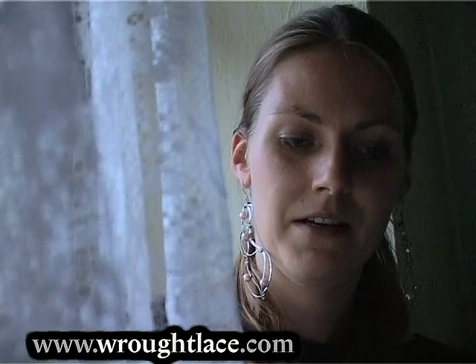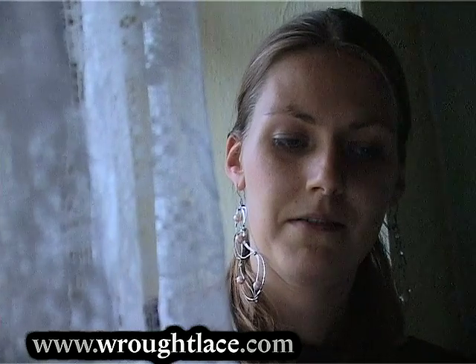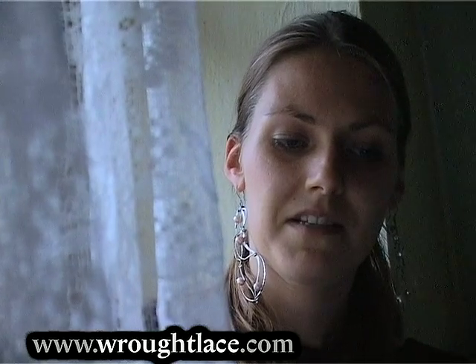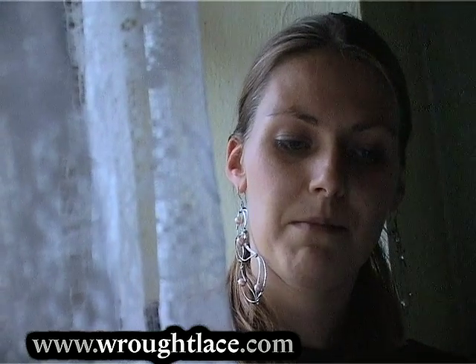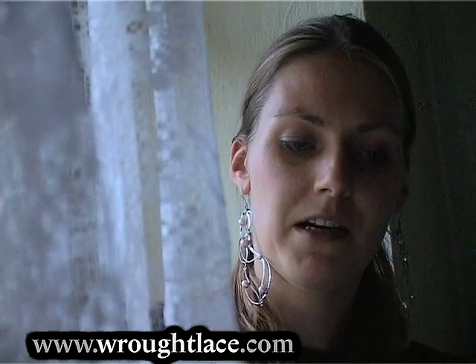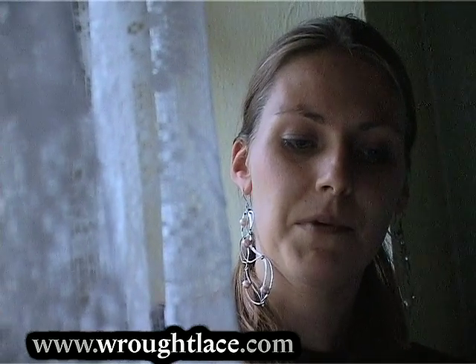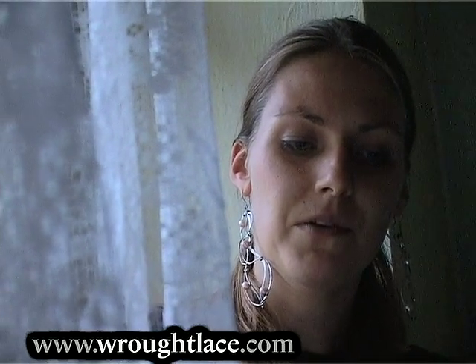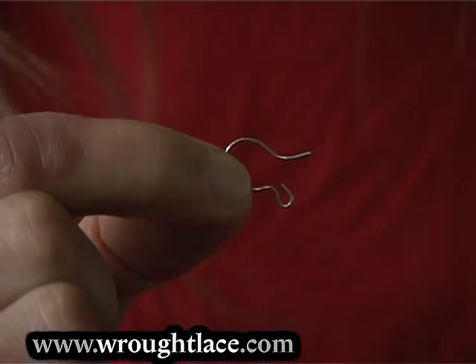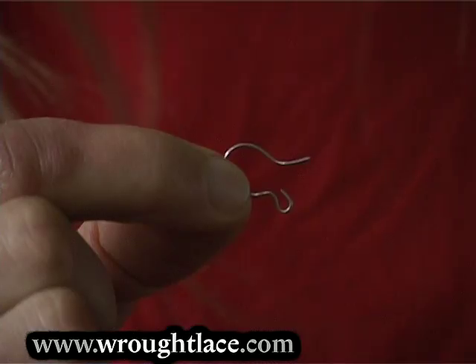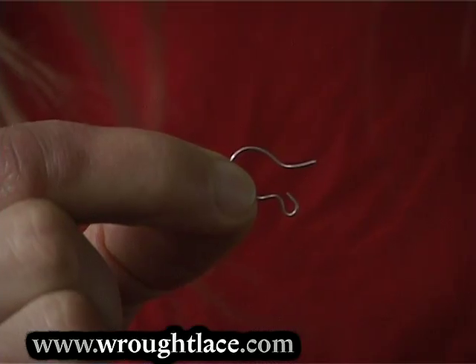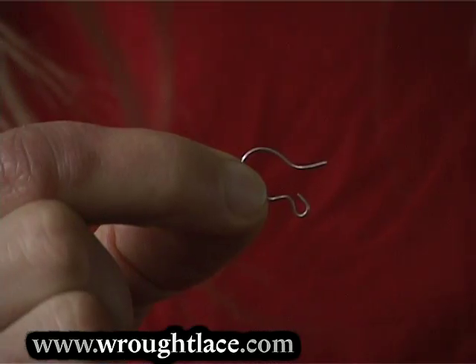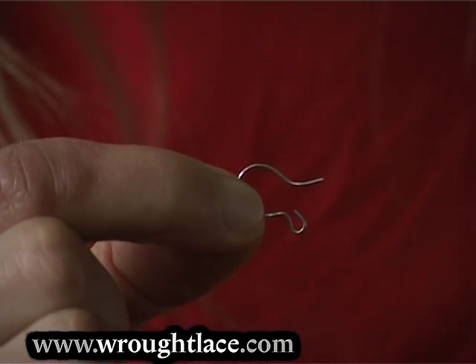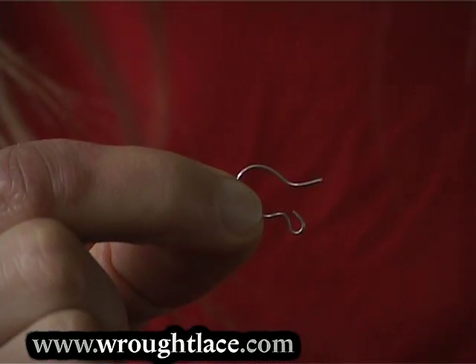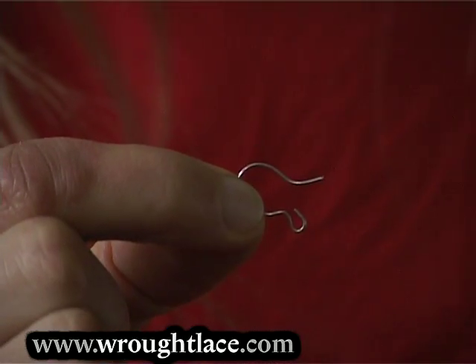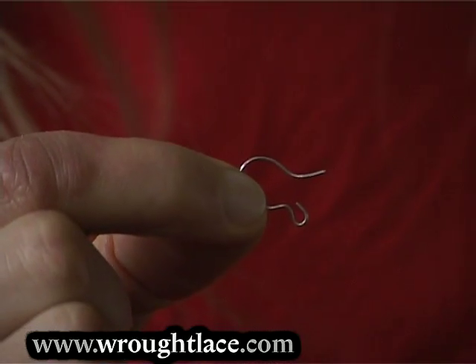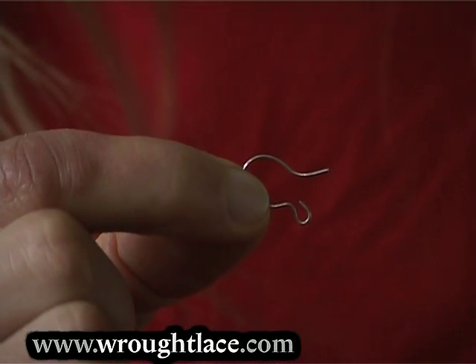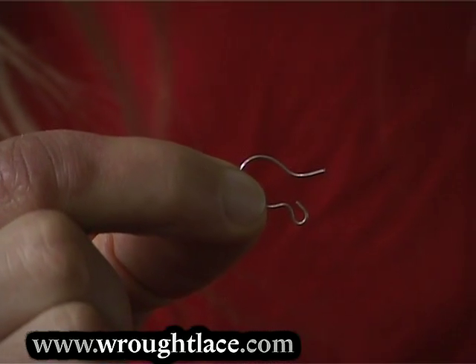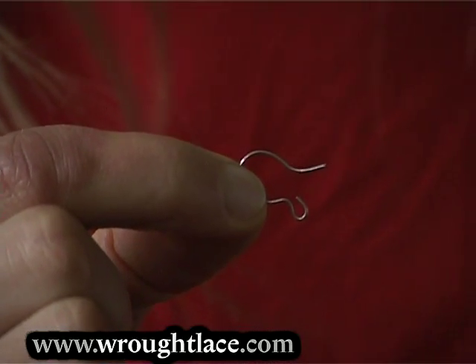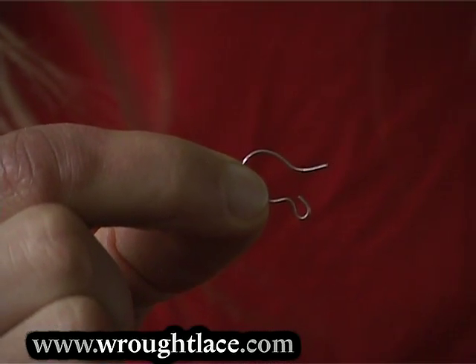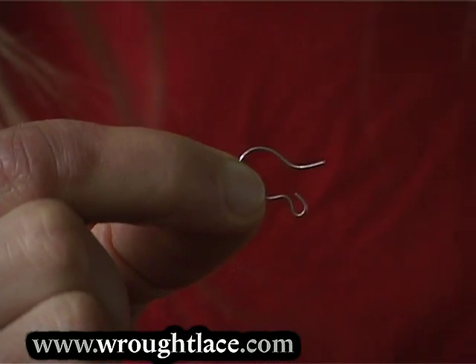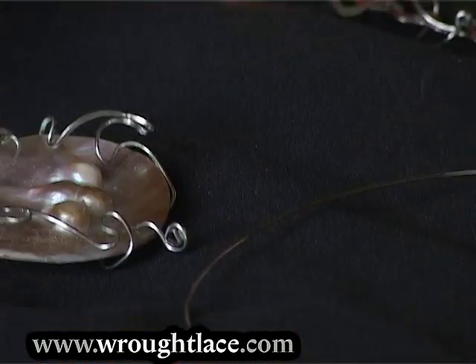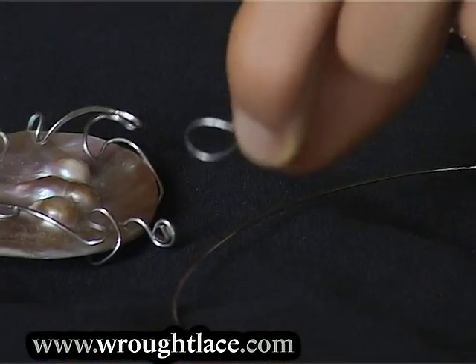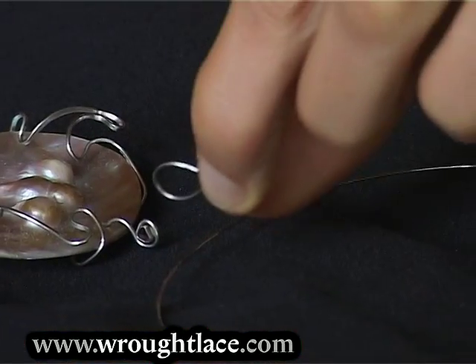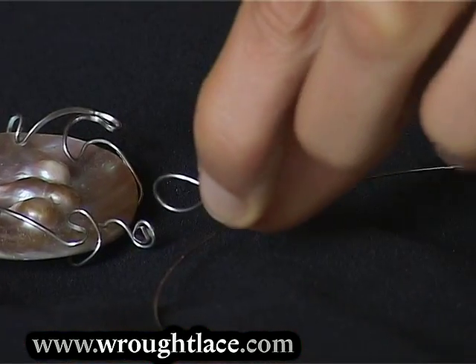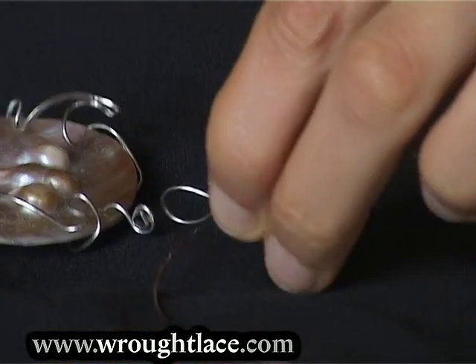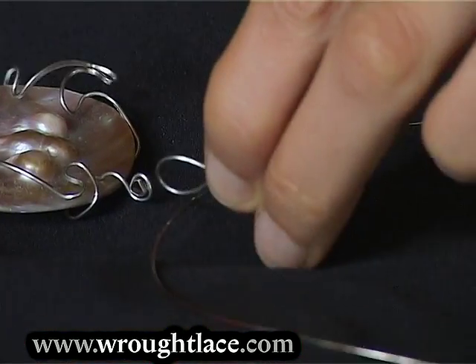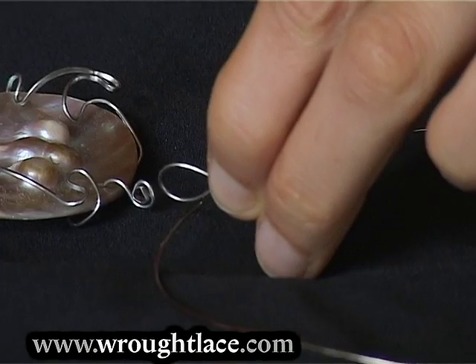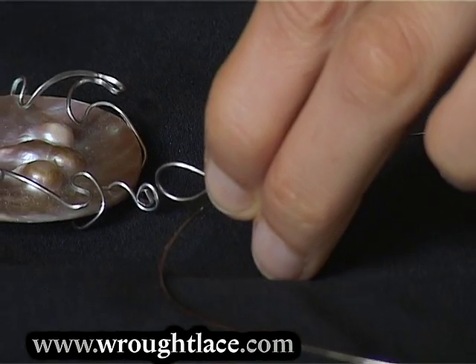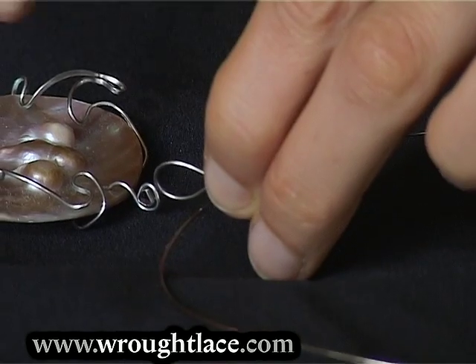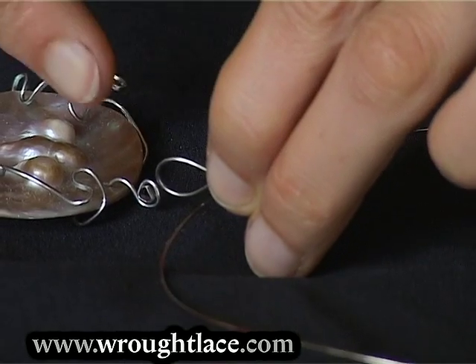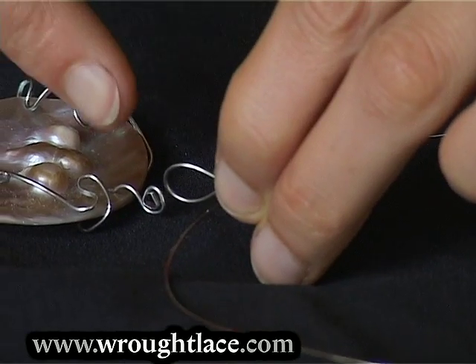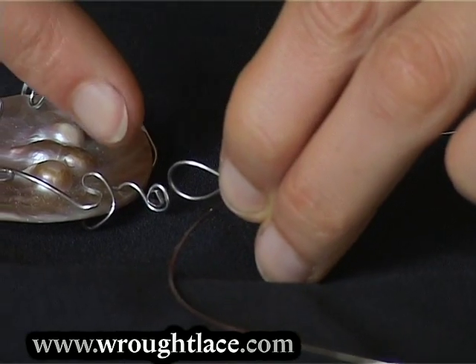In the seventh chapter we'll be making French wire hooks and connecting components.